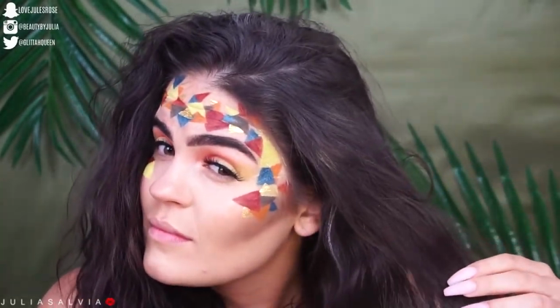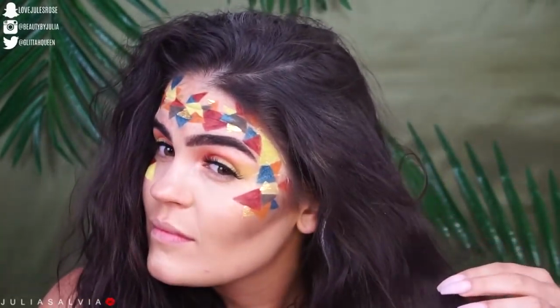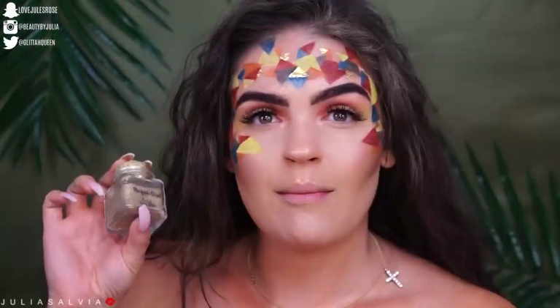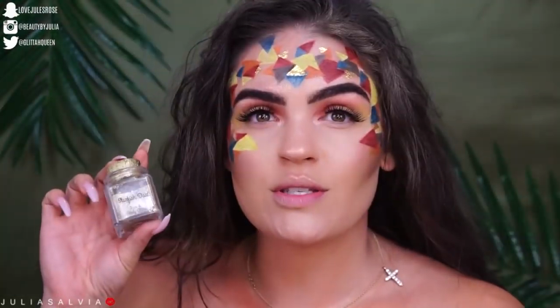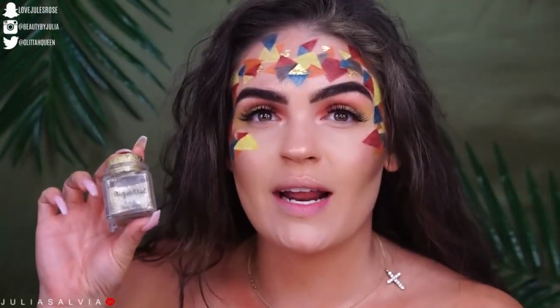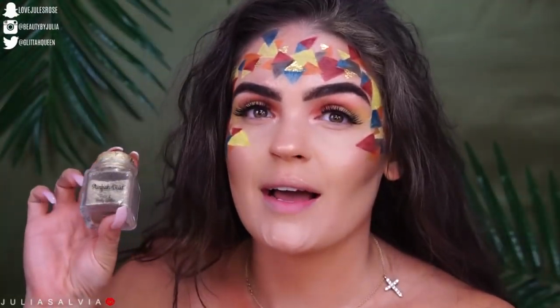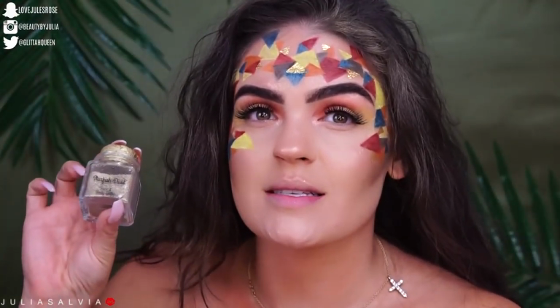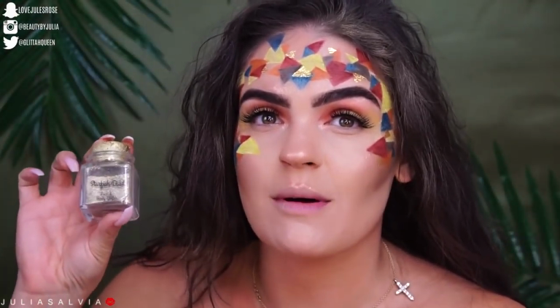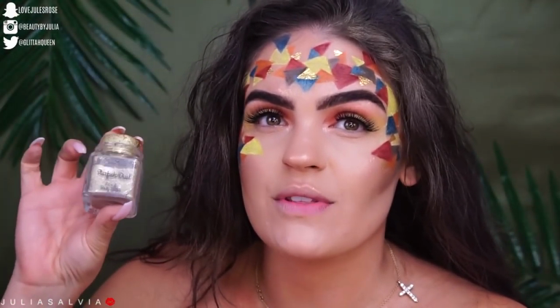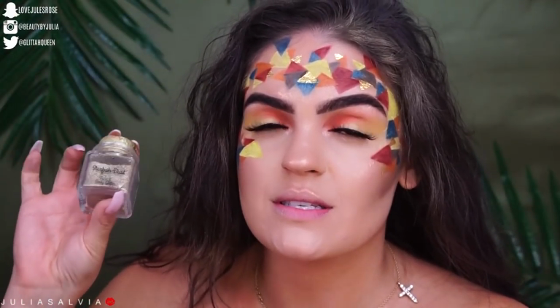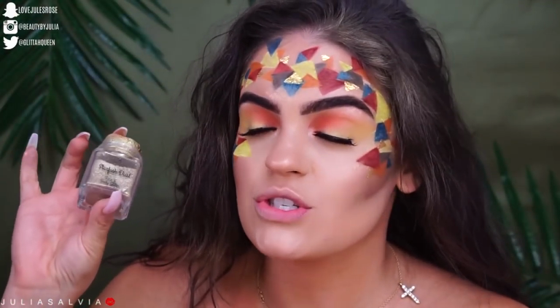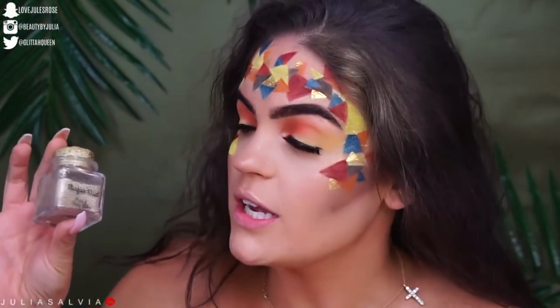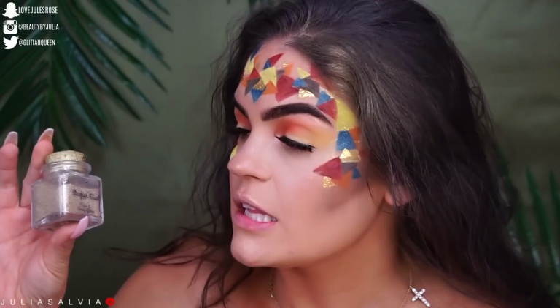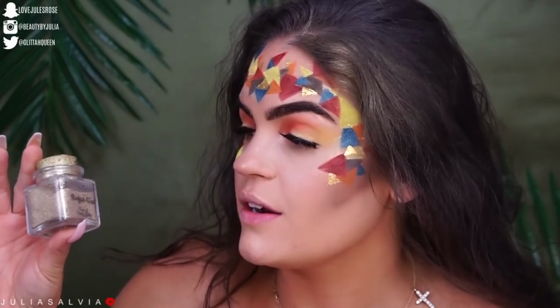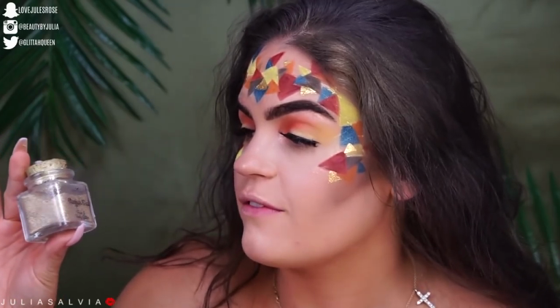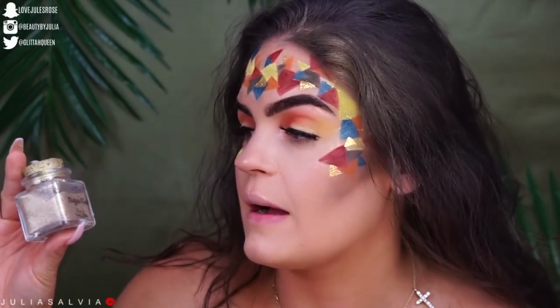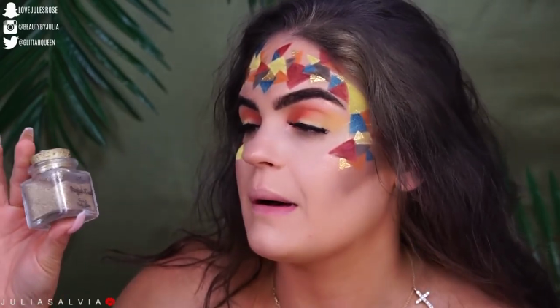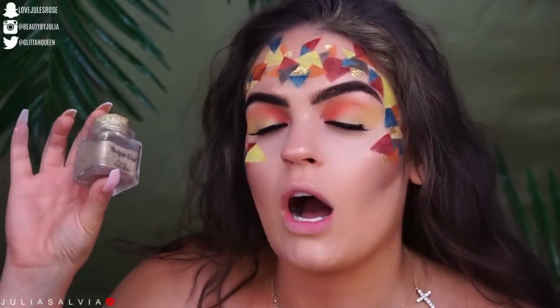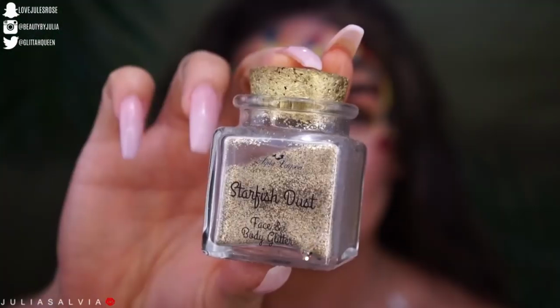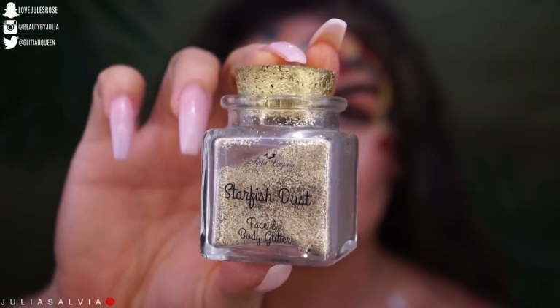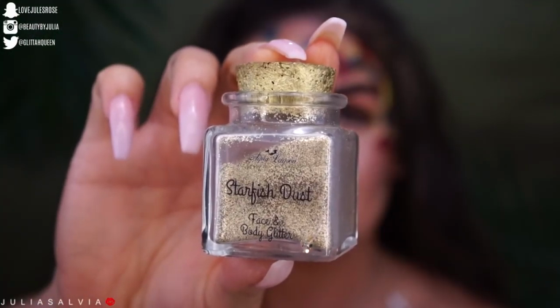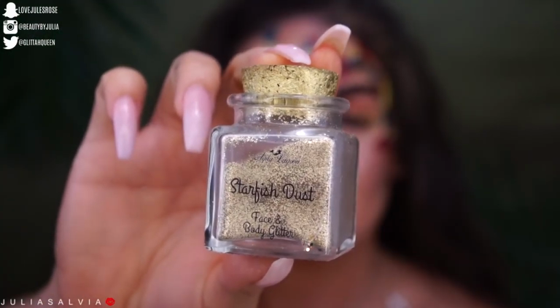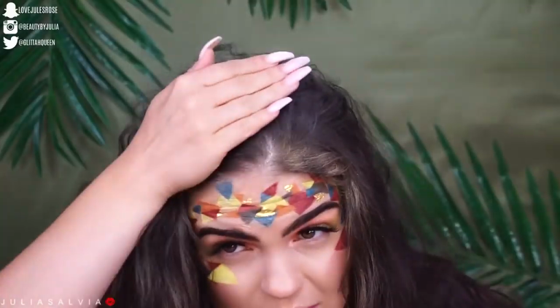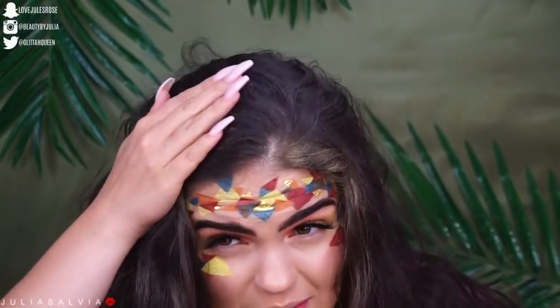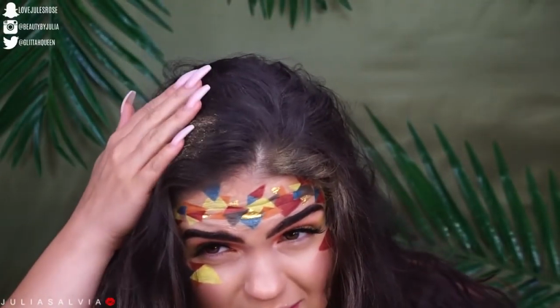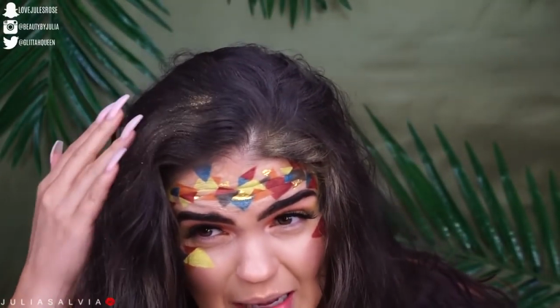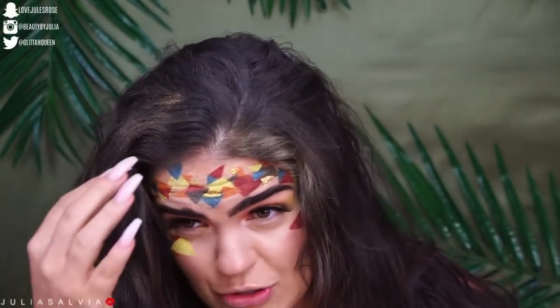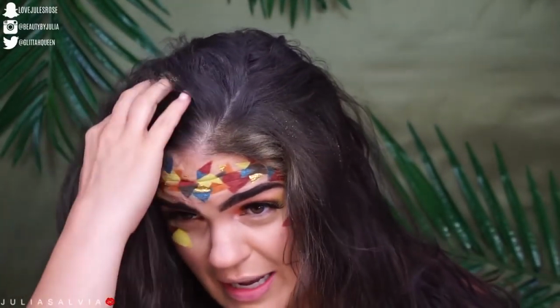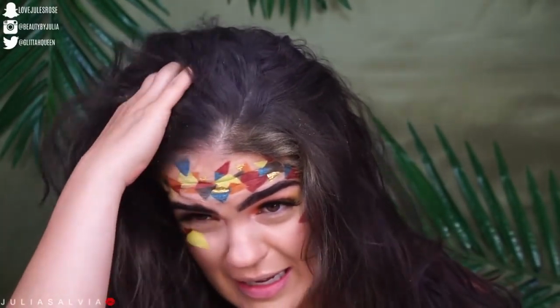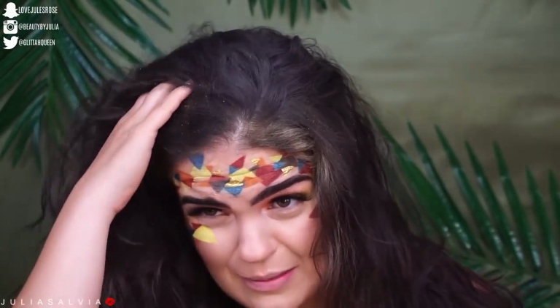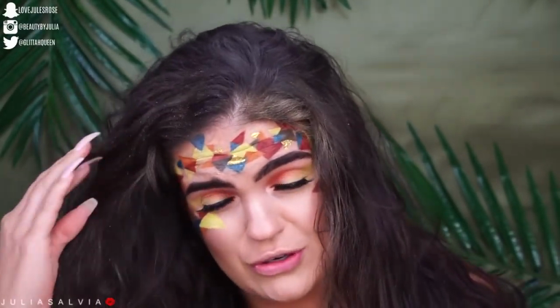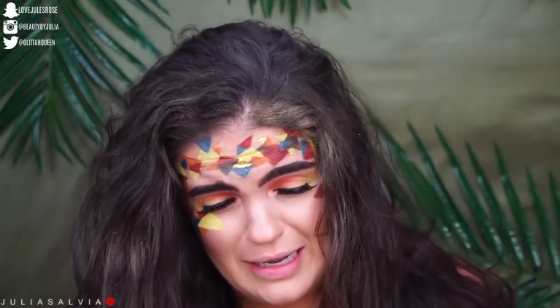I'm also gonna add some of this chunky glitter from Aqua Lagoon. I'm trying, I'm trying.